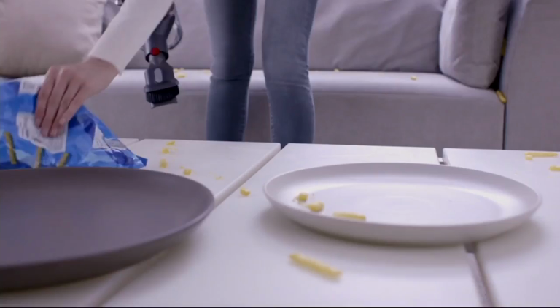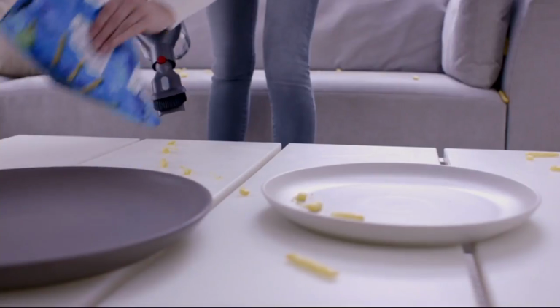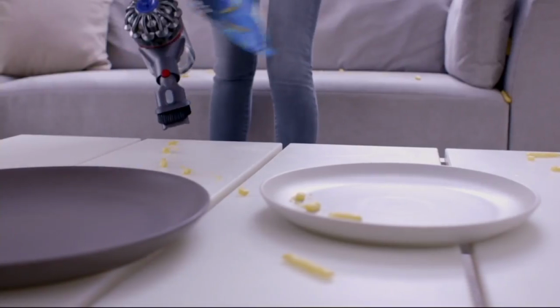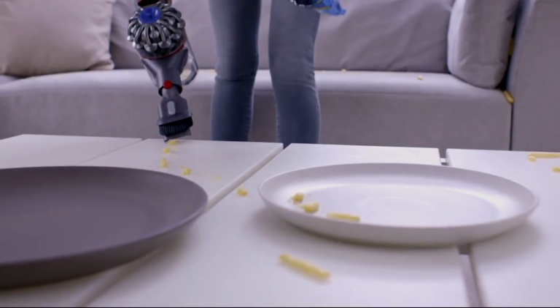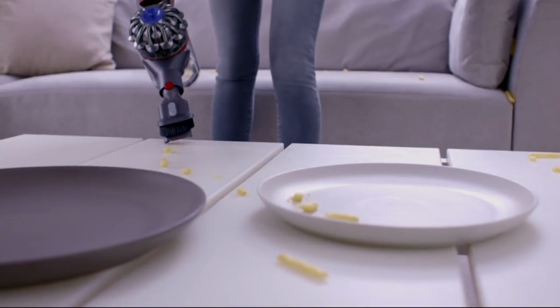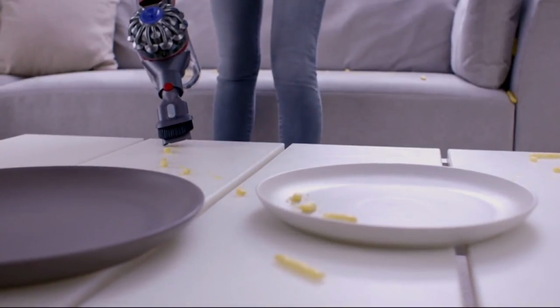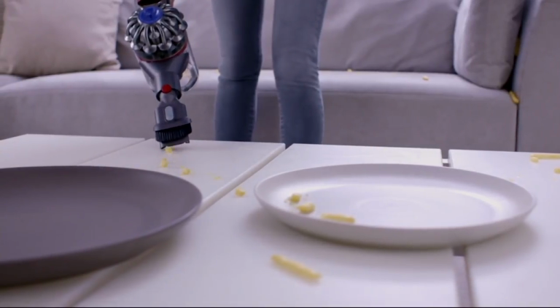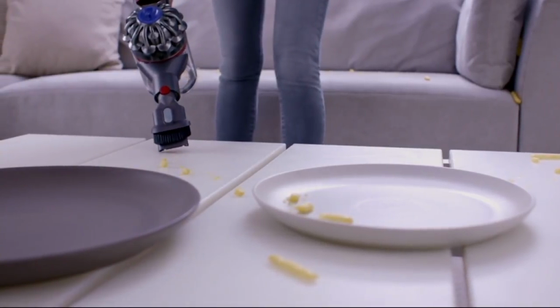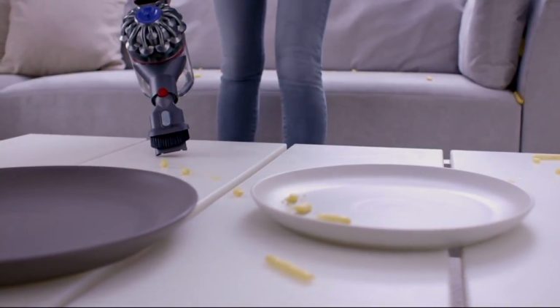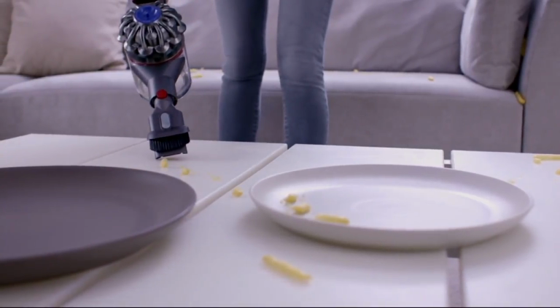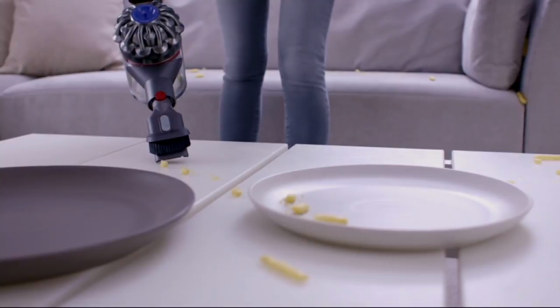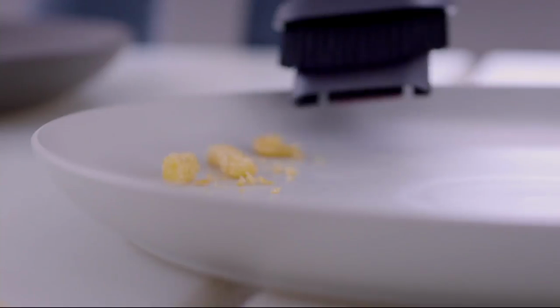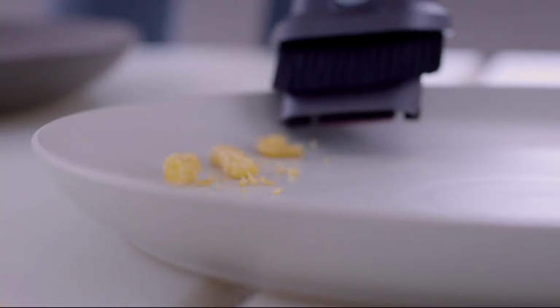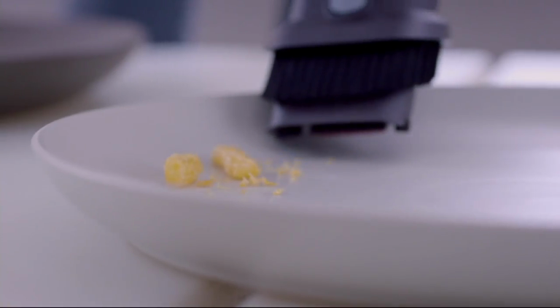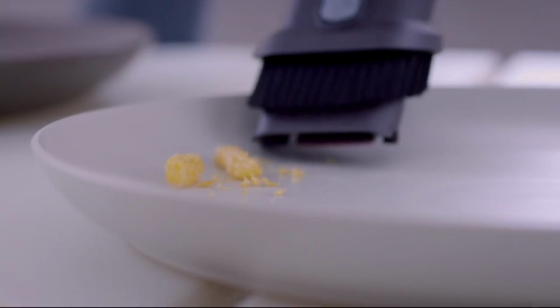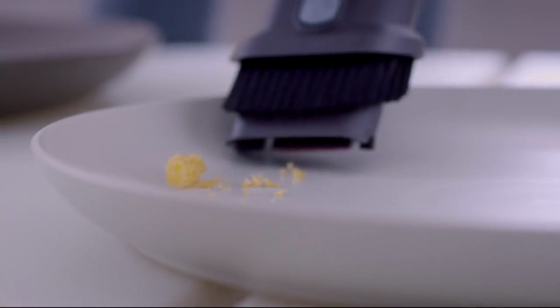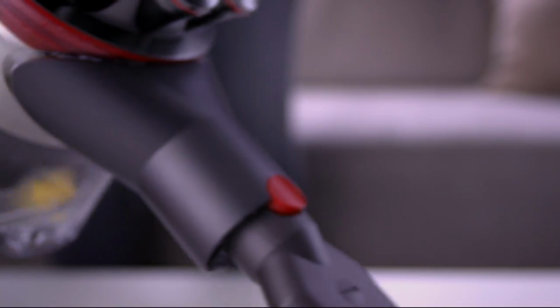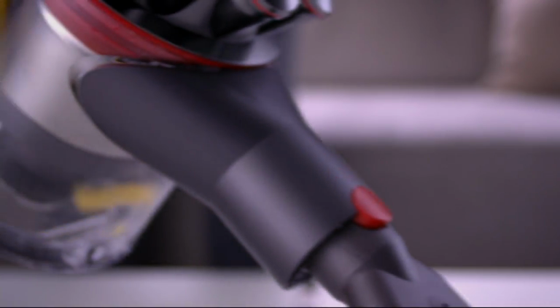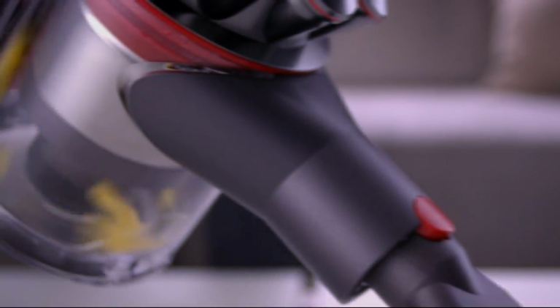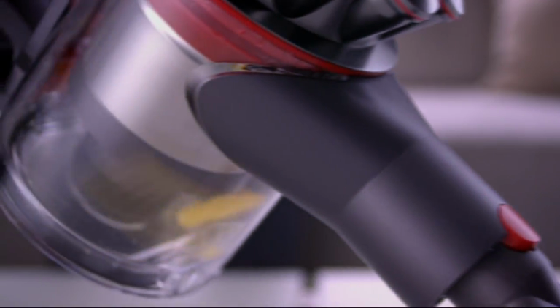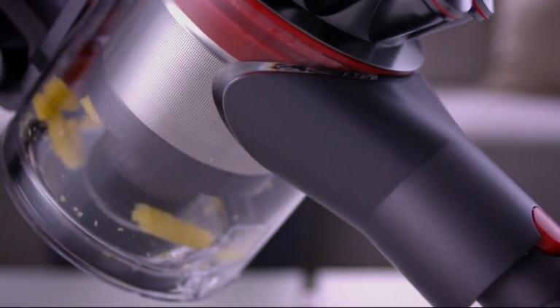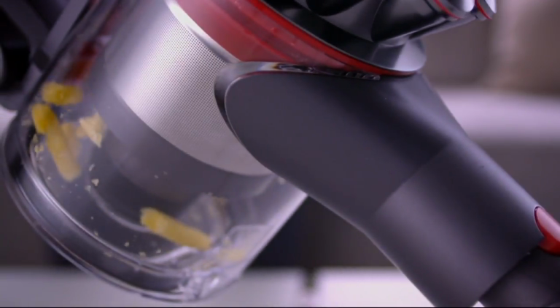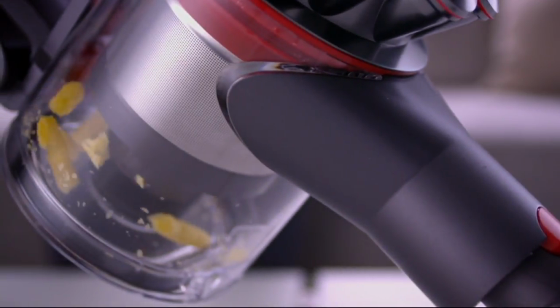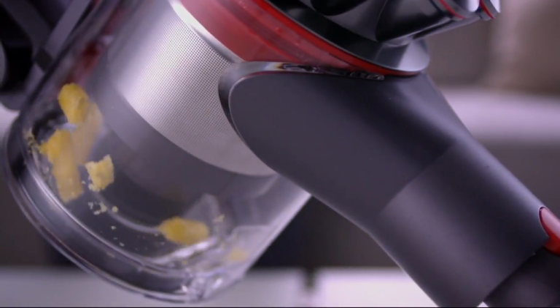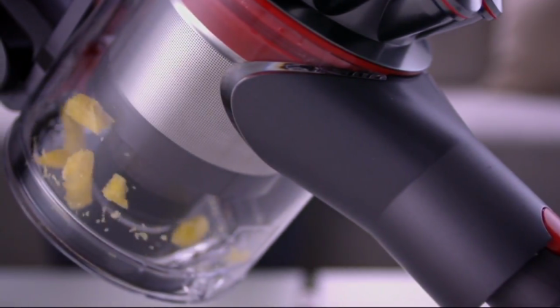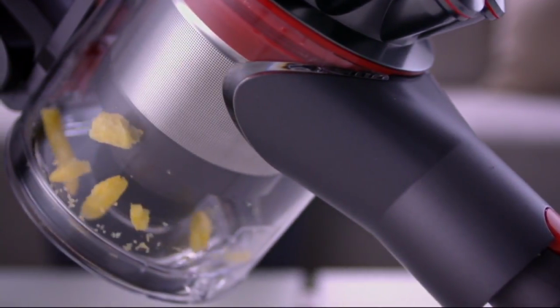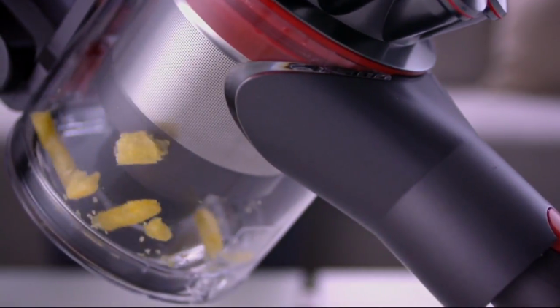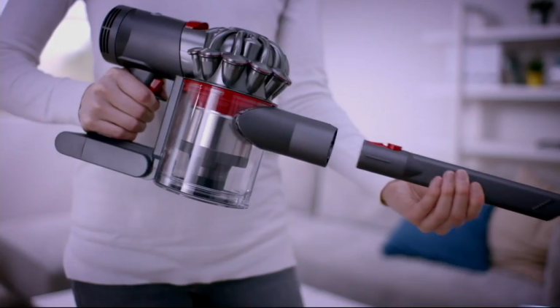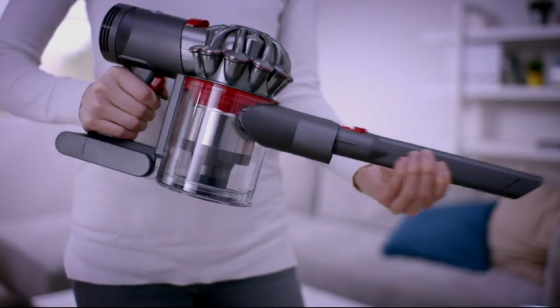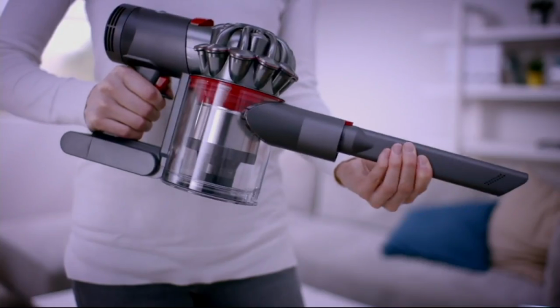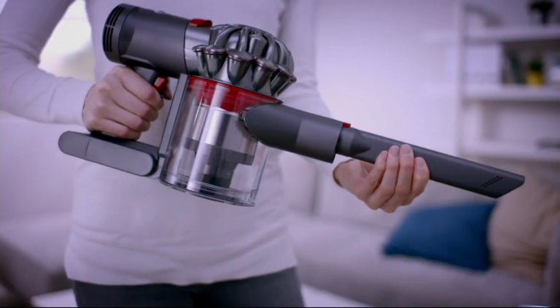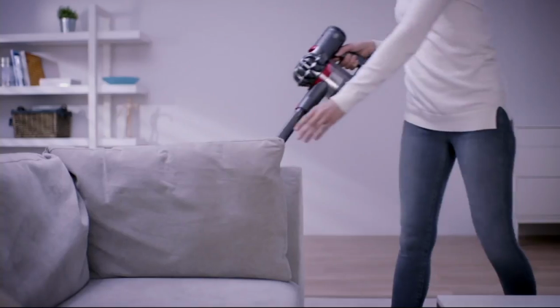This powerful handheld vacuum with HEPA filtration — this is the best price you can get for a Dyson V7 with HEPA filtration.